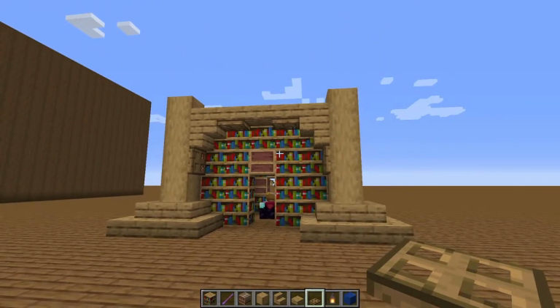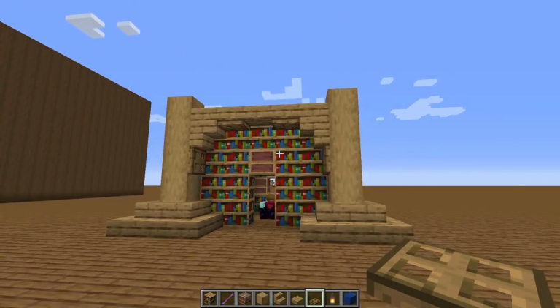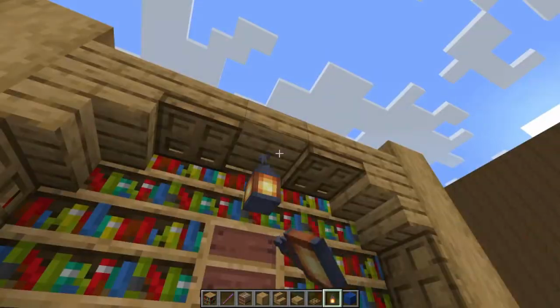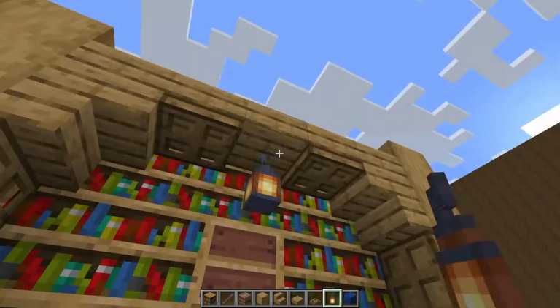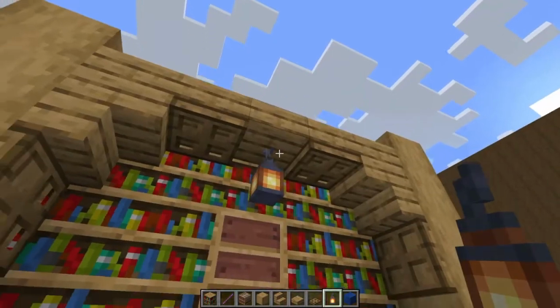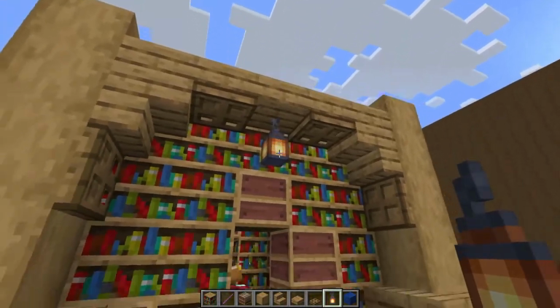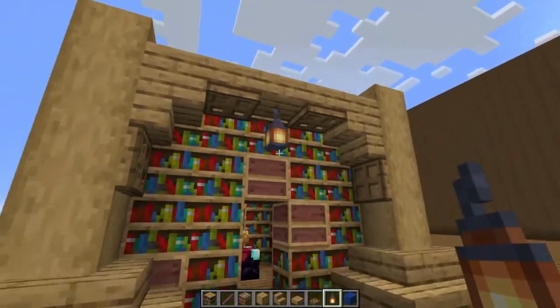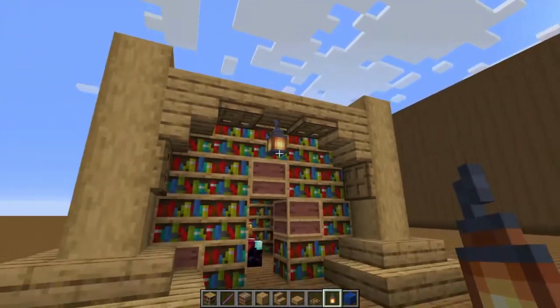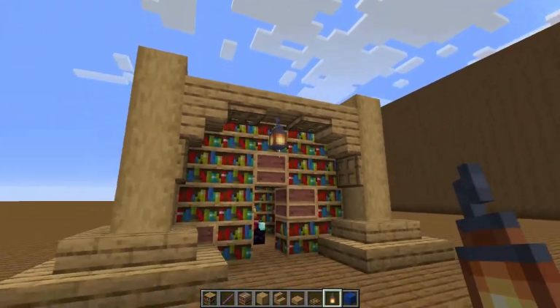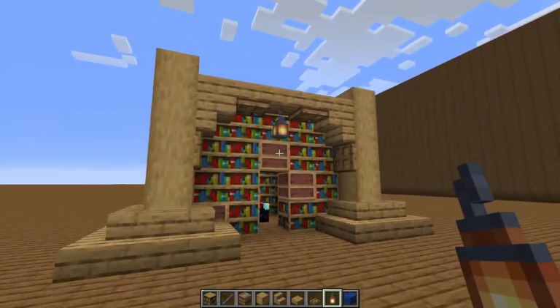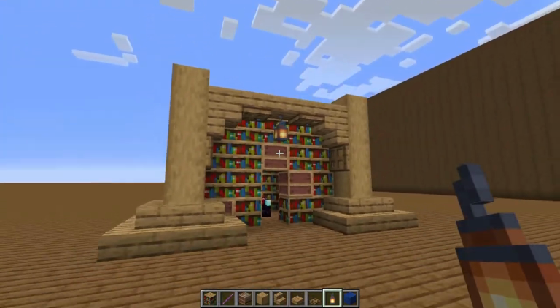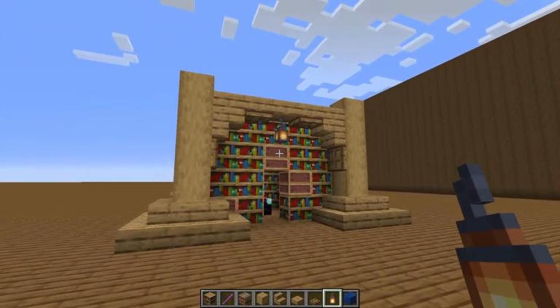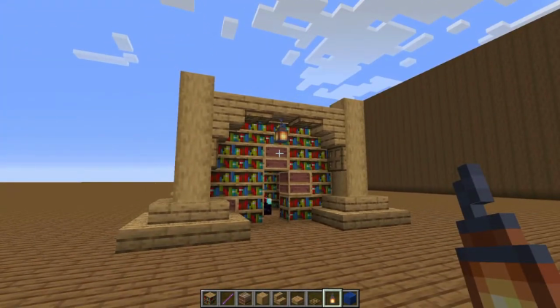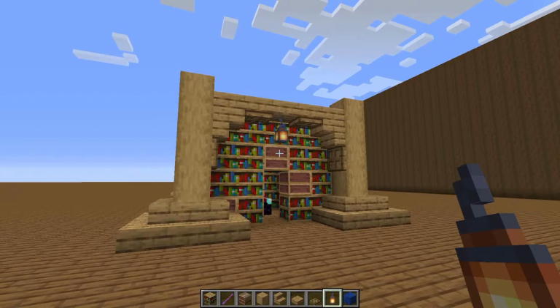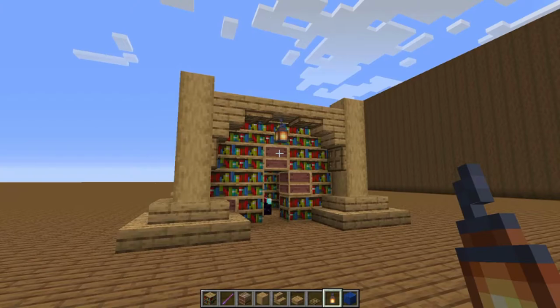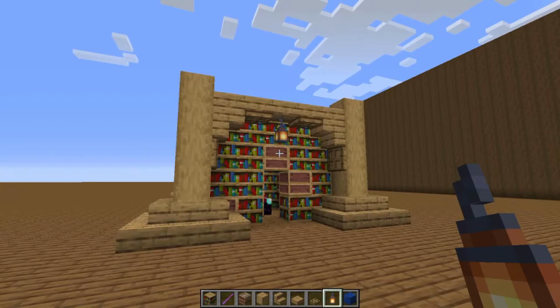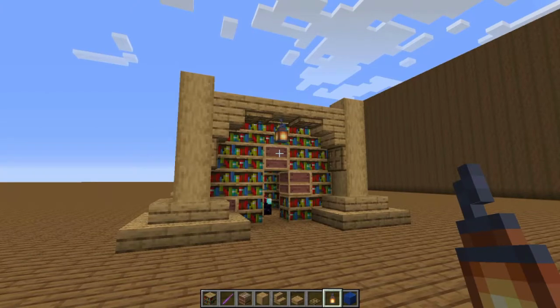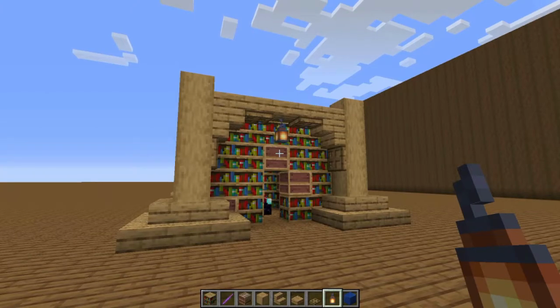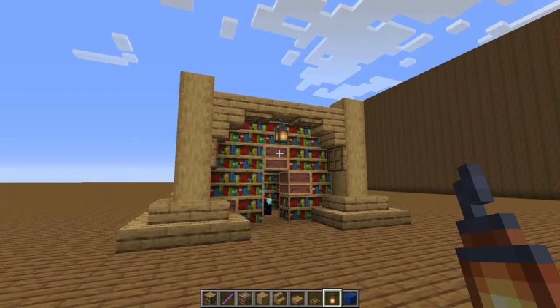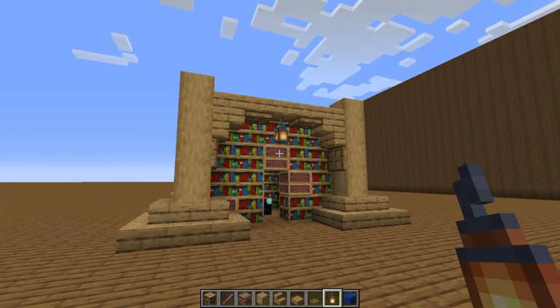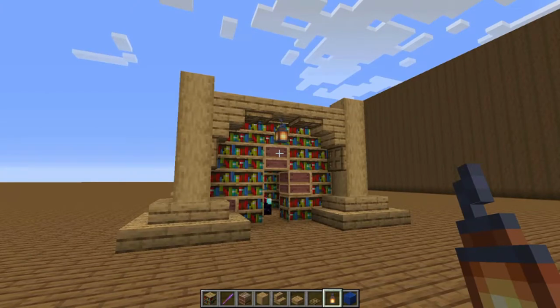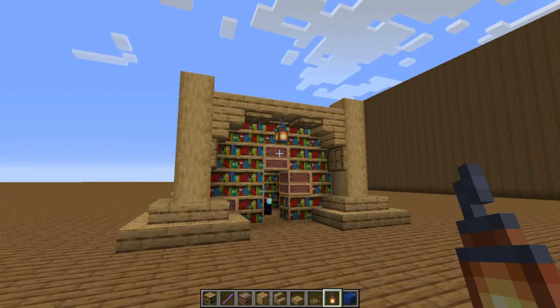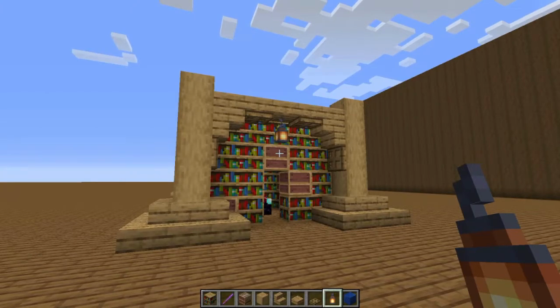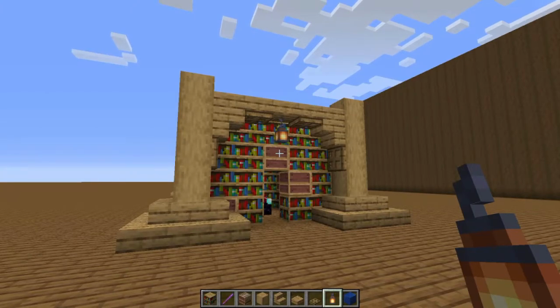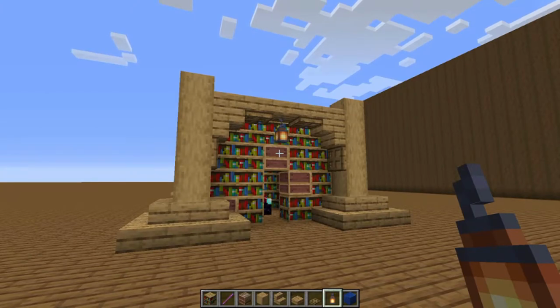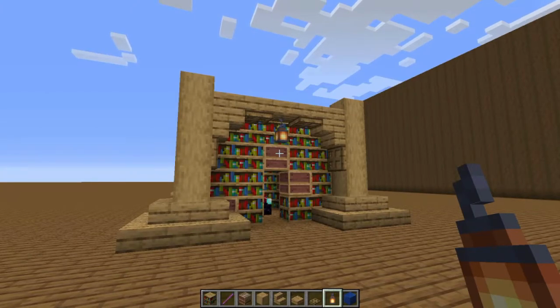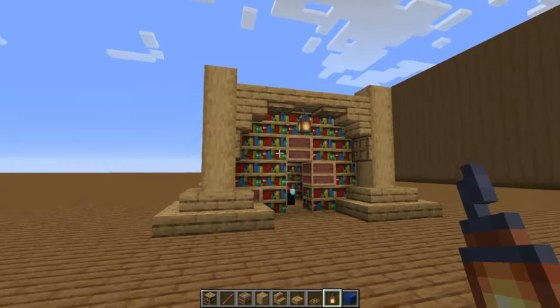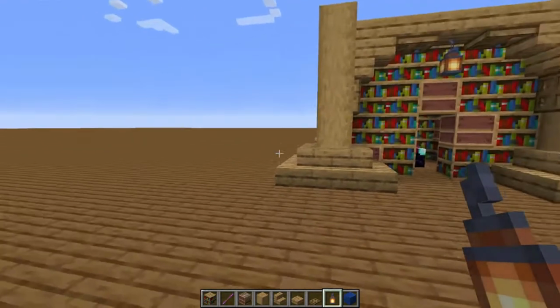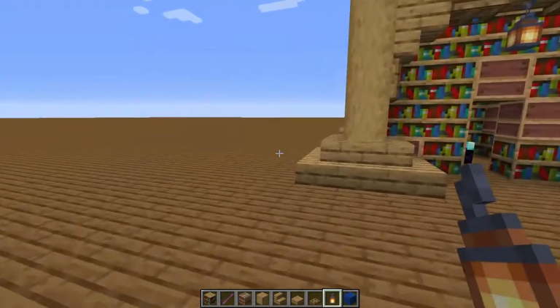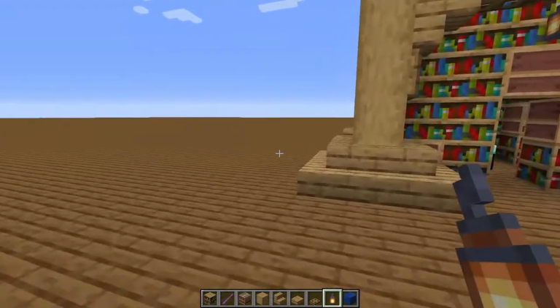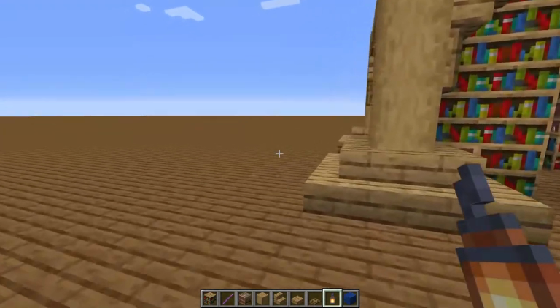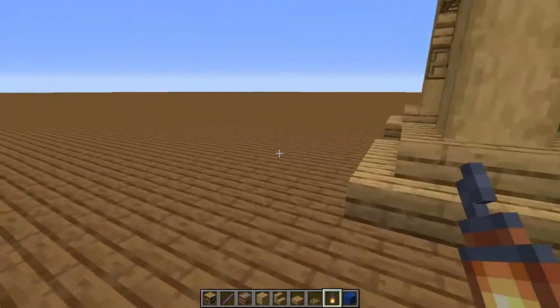After that, add lanterns in the middle of the archways for some additional lighting and coziness.